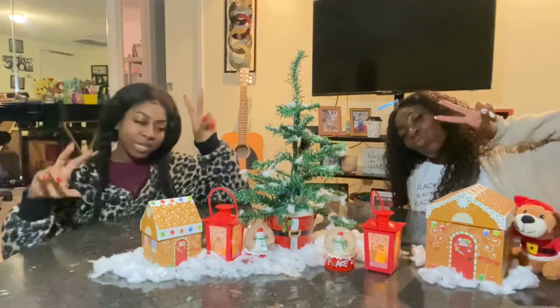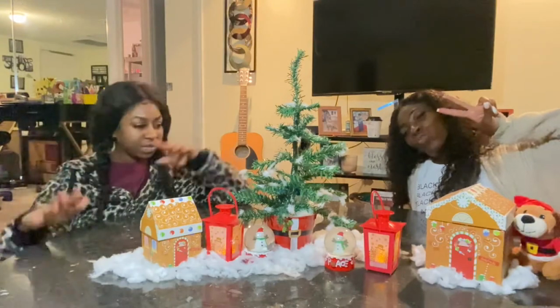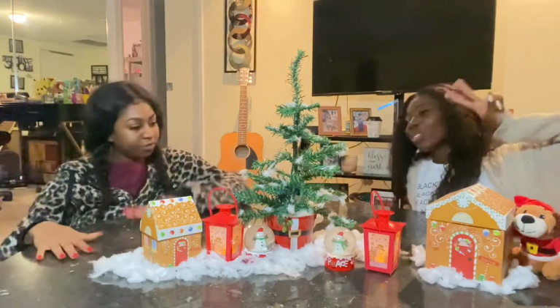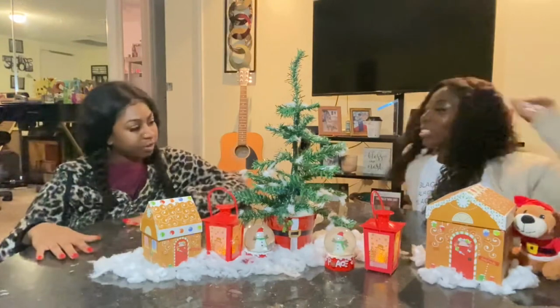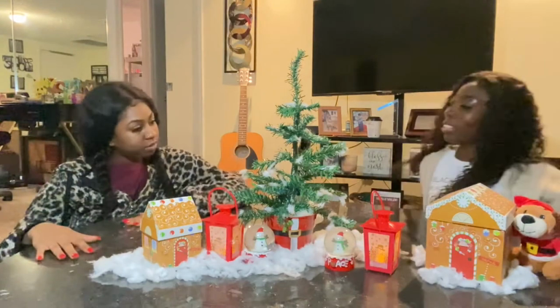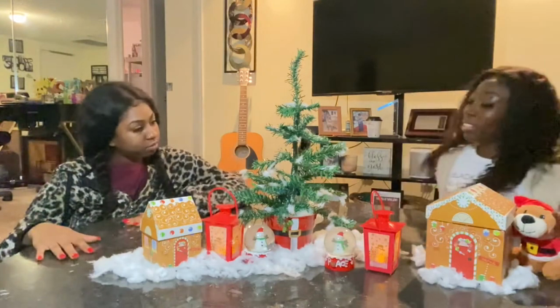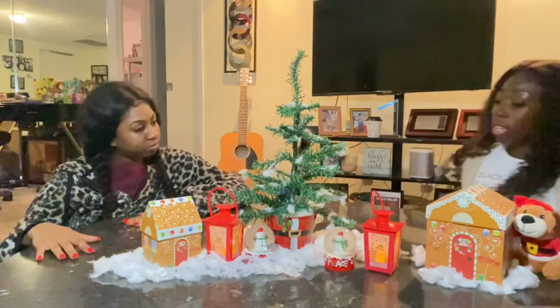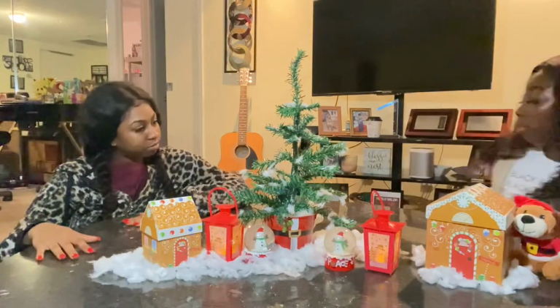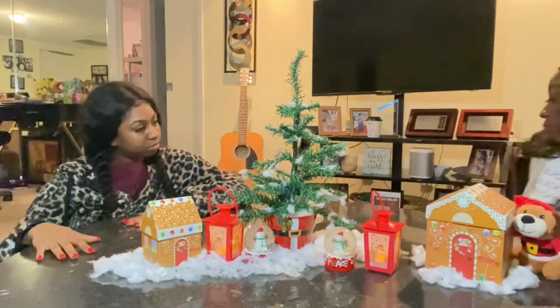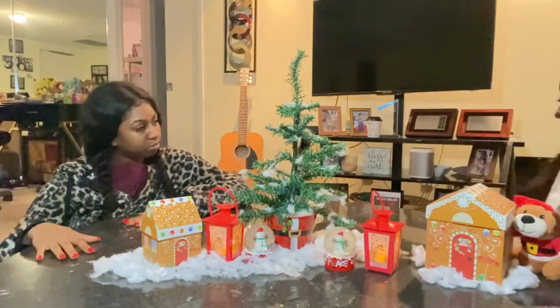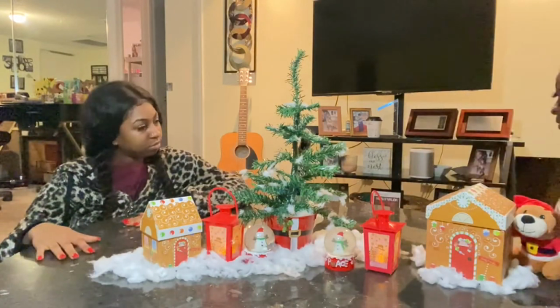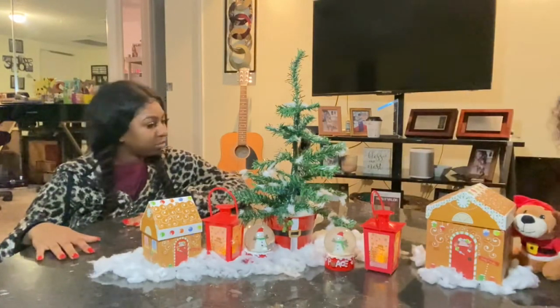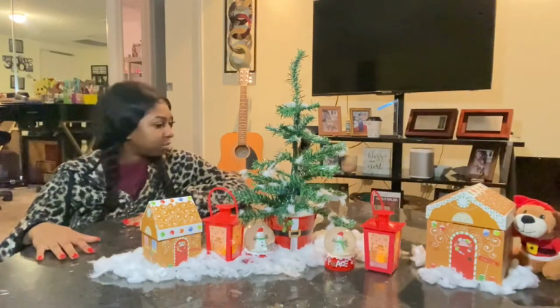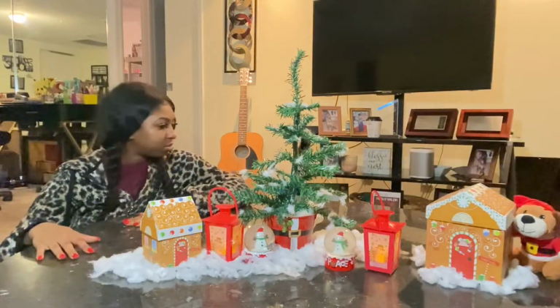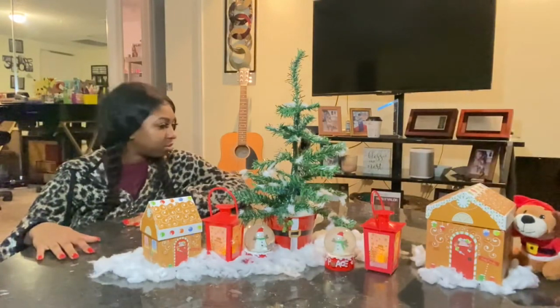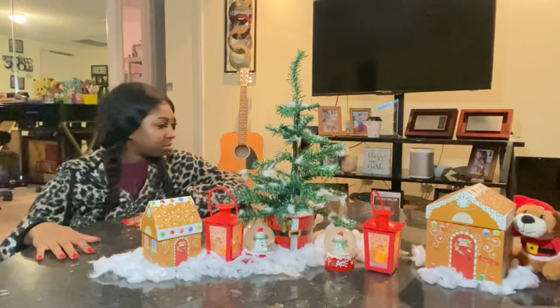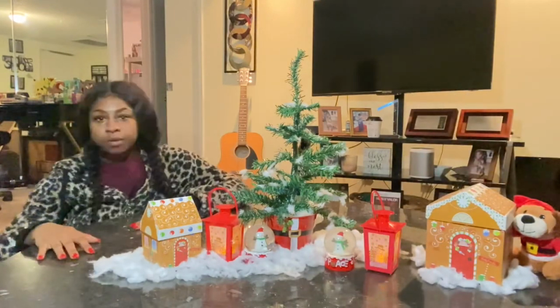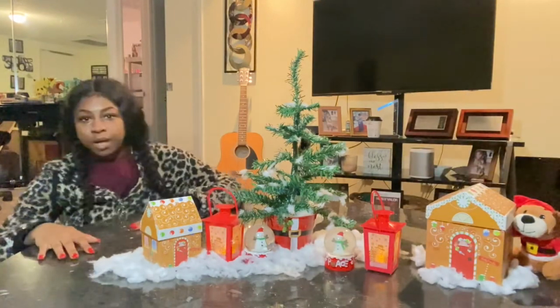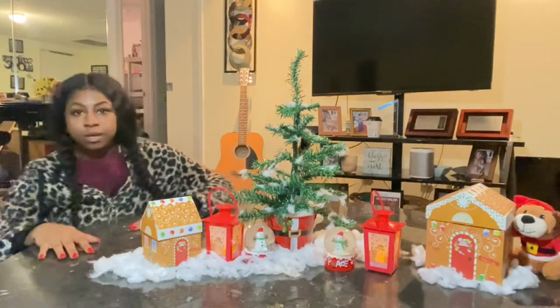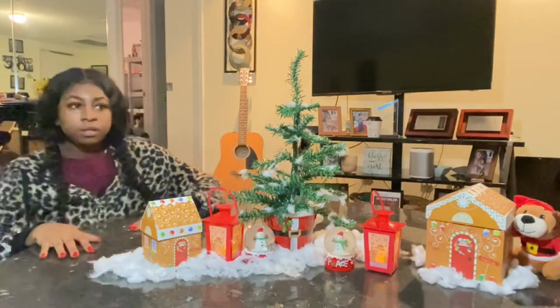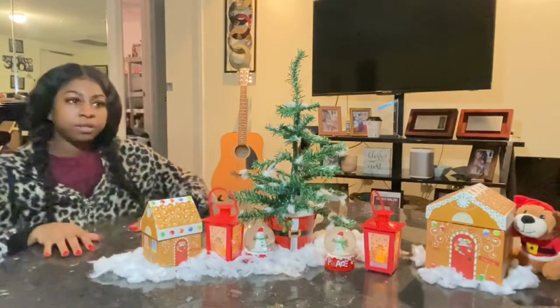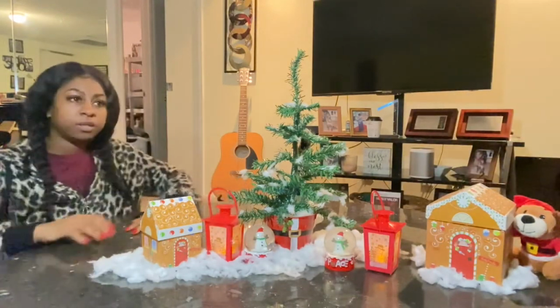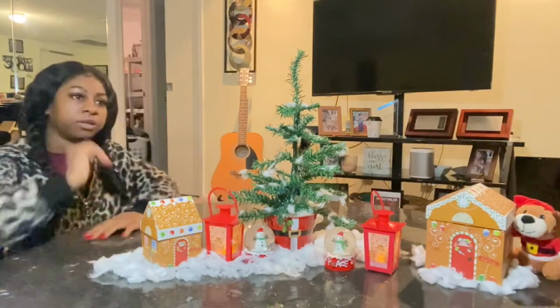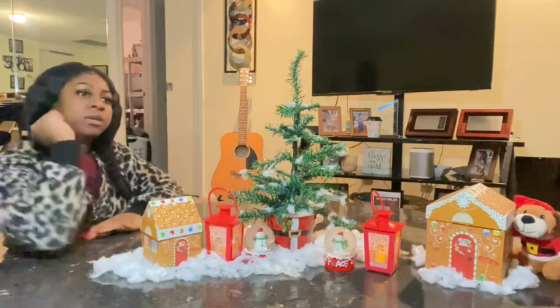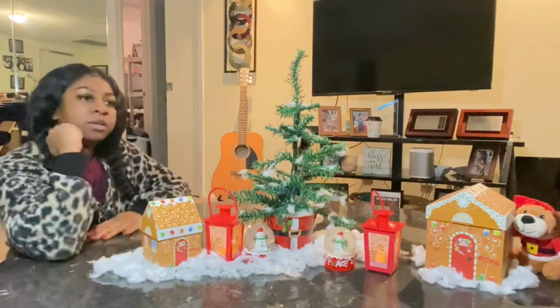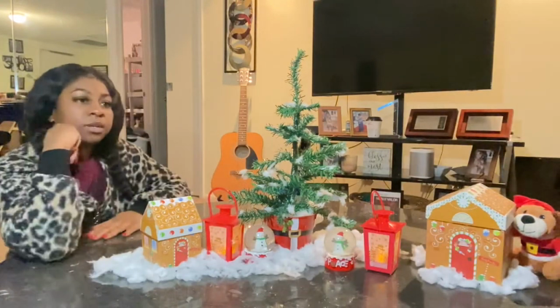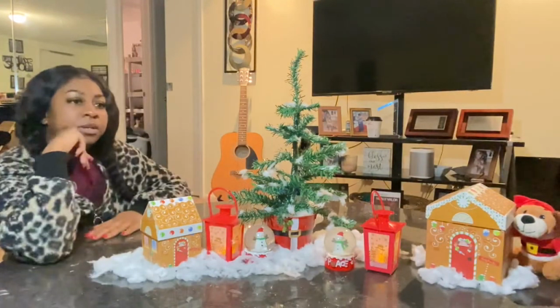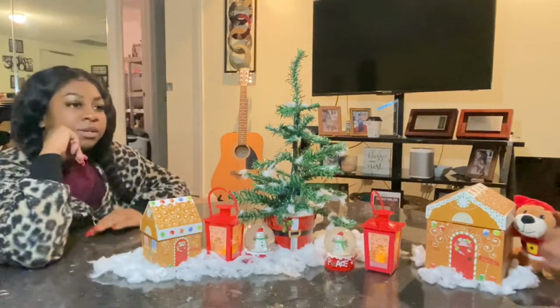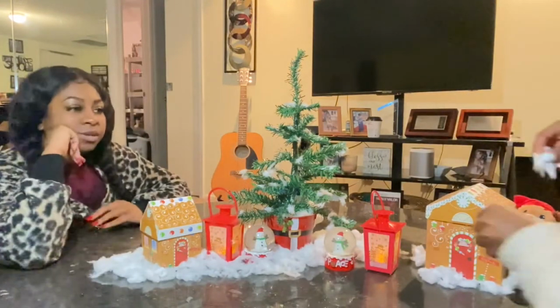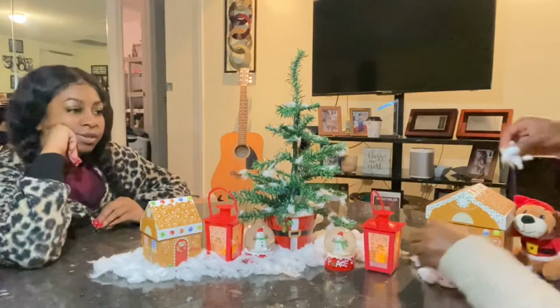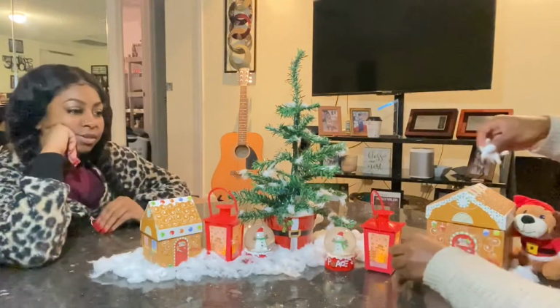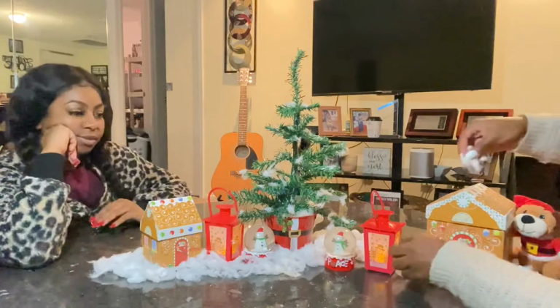Just when I thought the video was over with, sis...